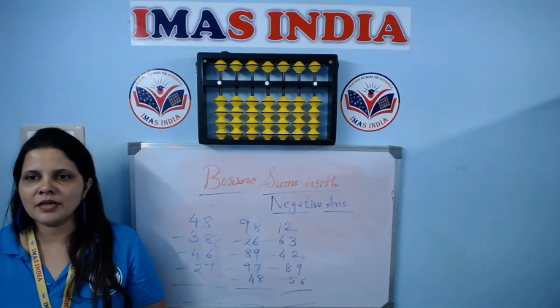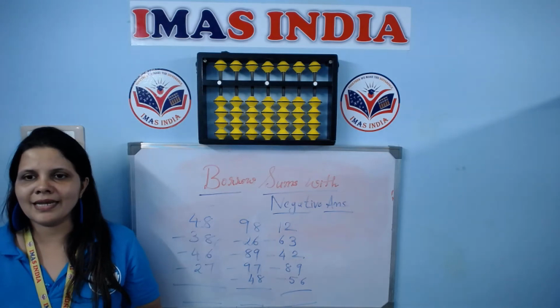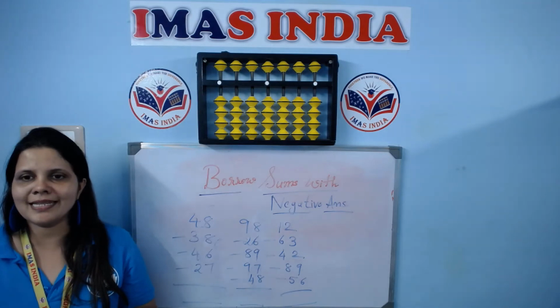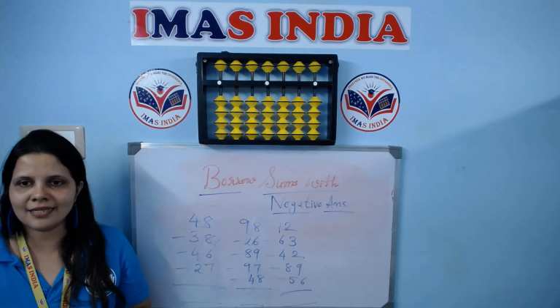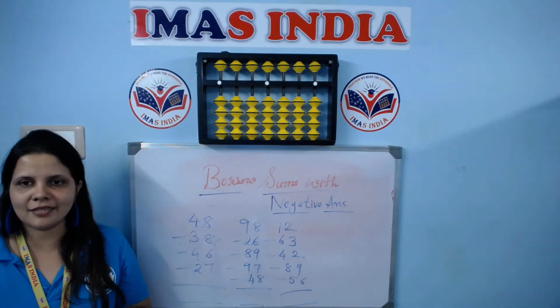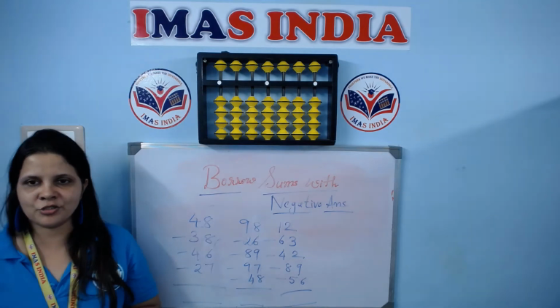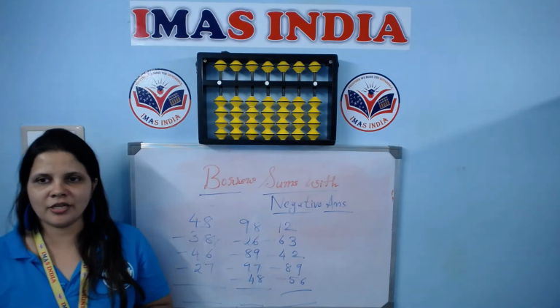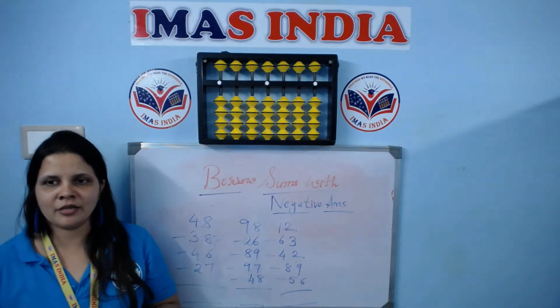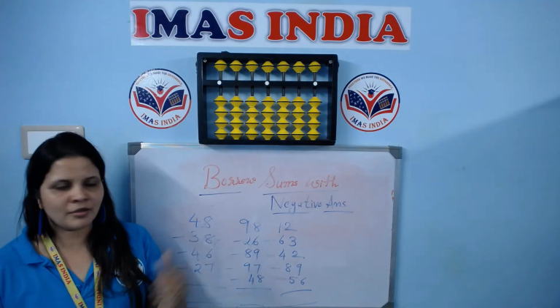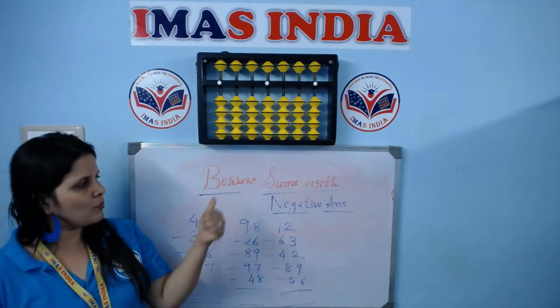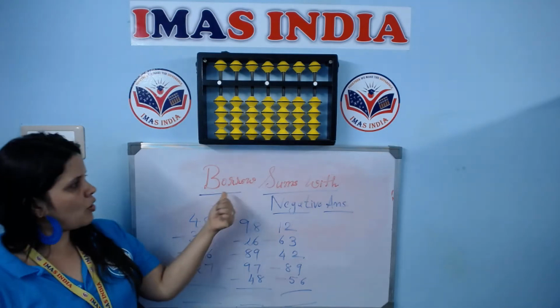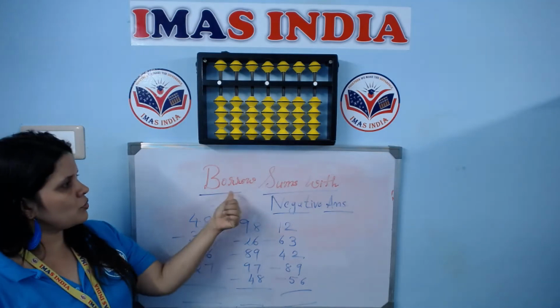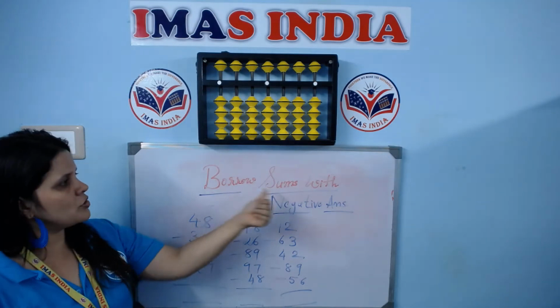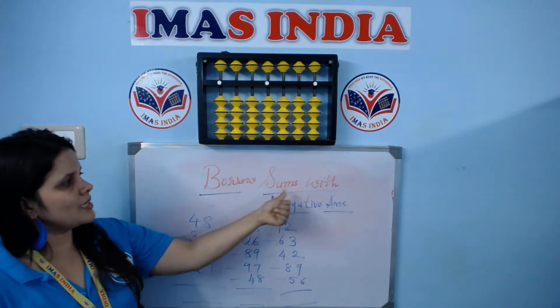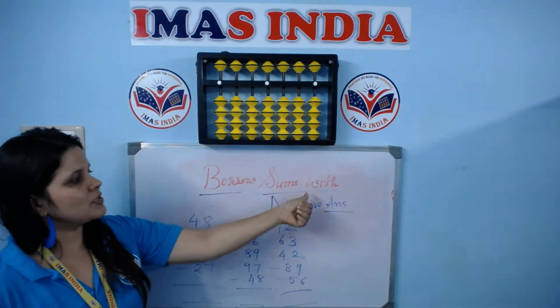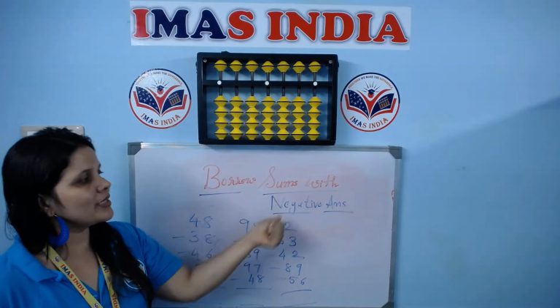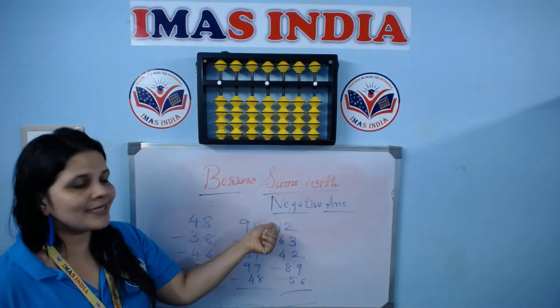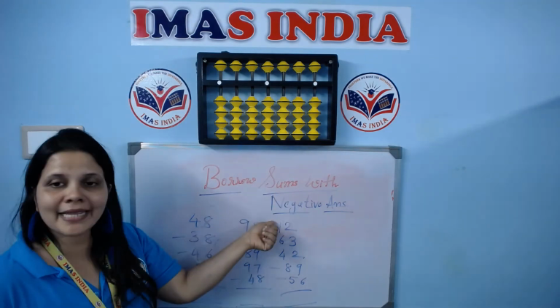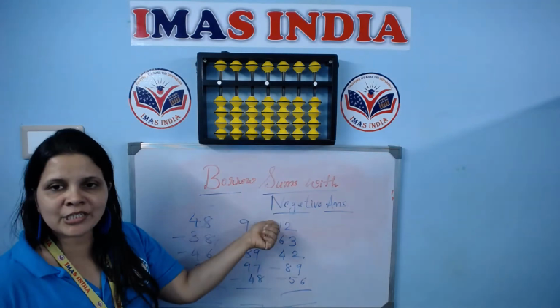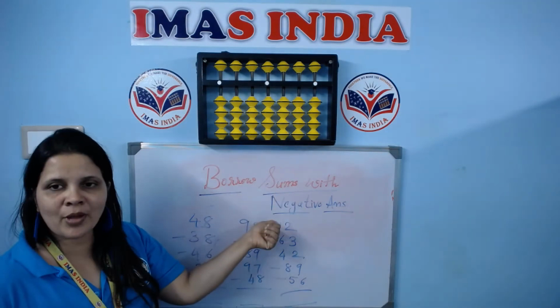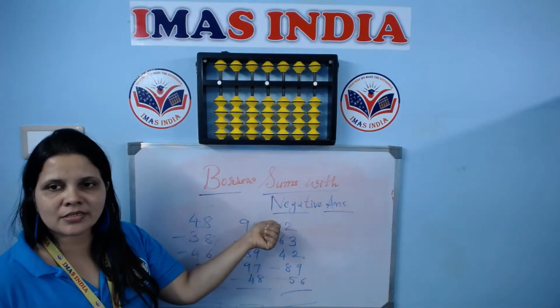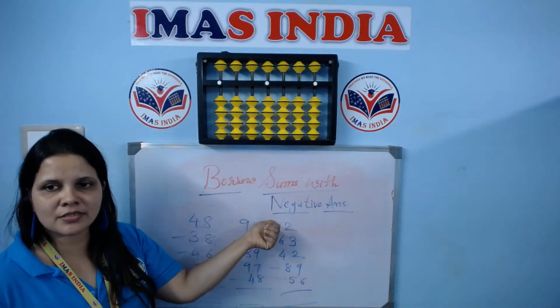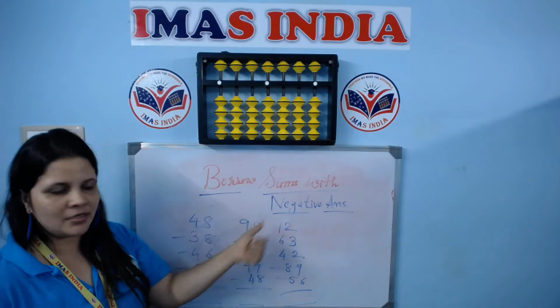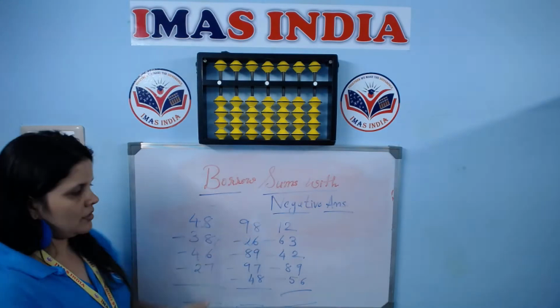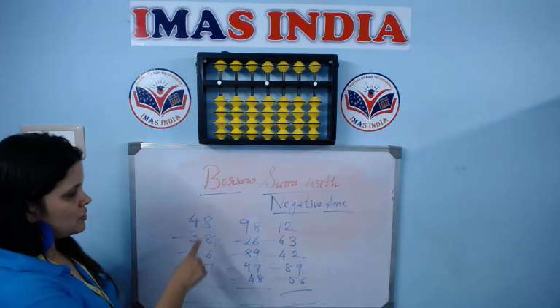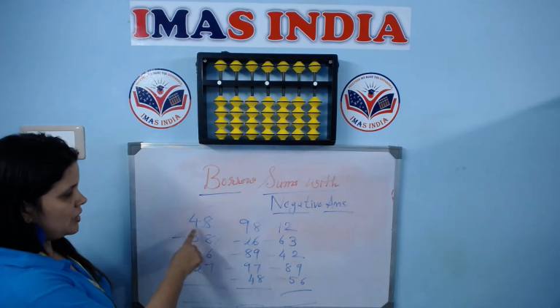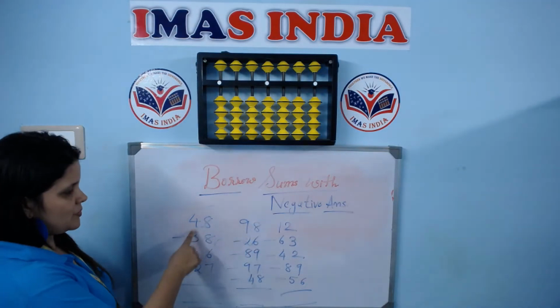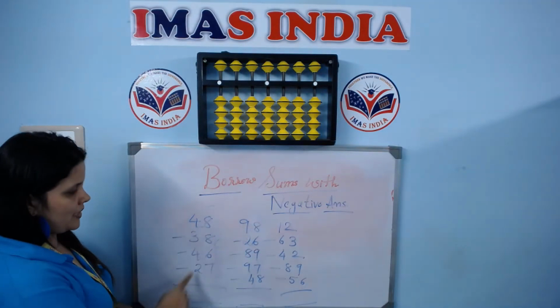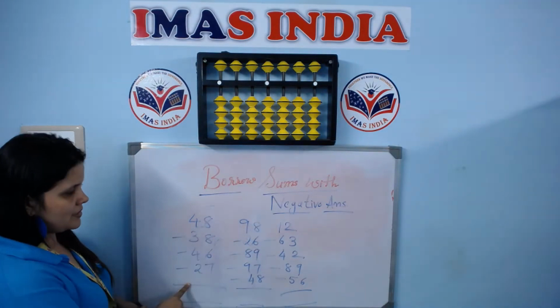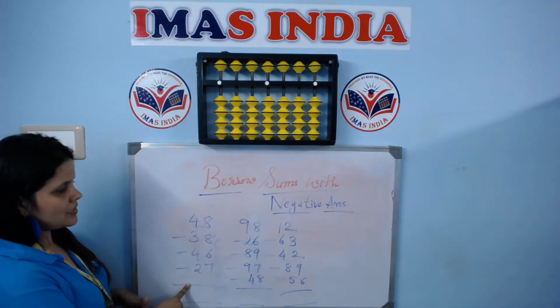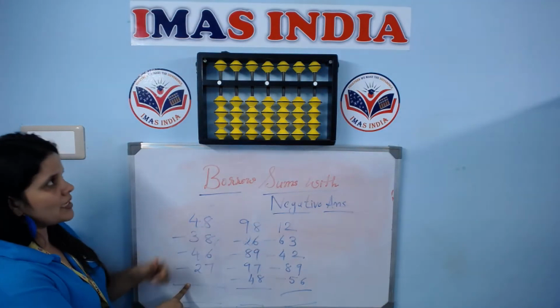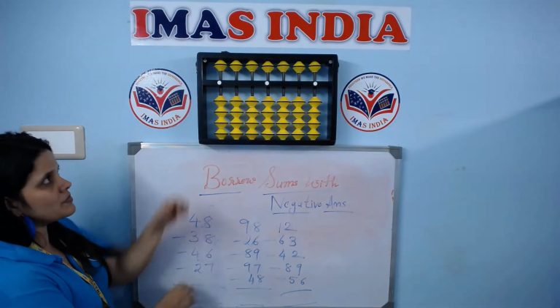Let's learn today borrow sums with negative answers. So let's practice these sums.